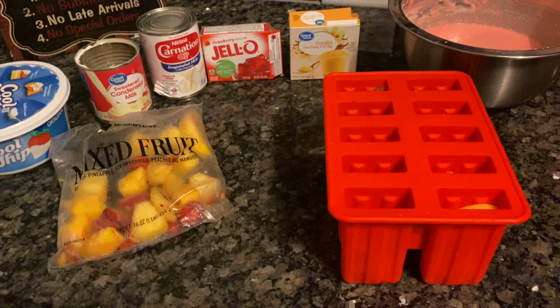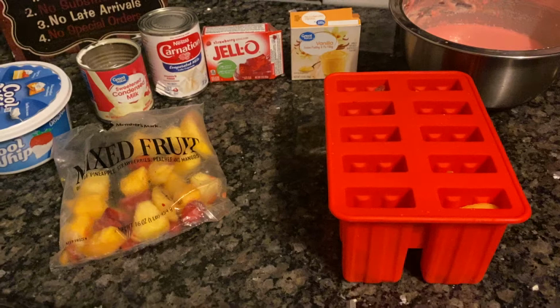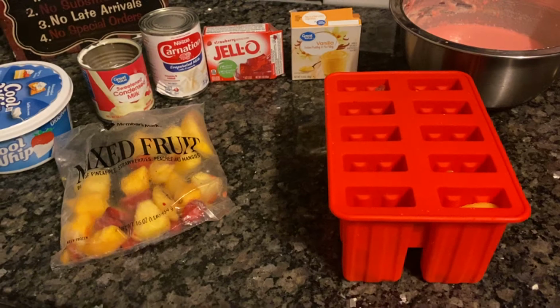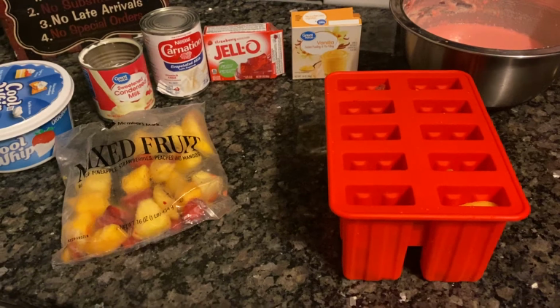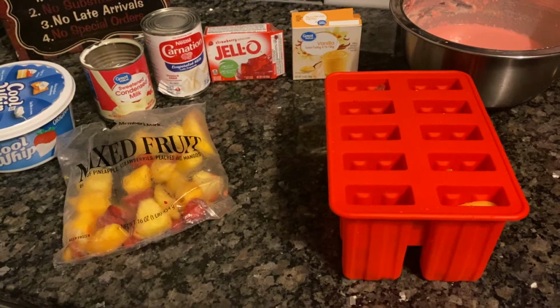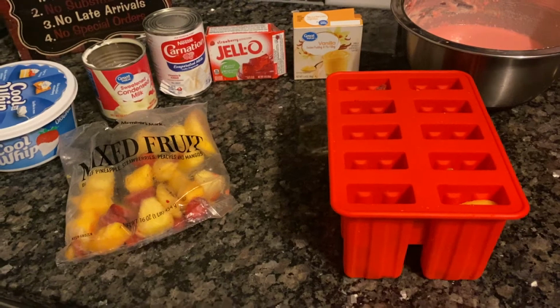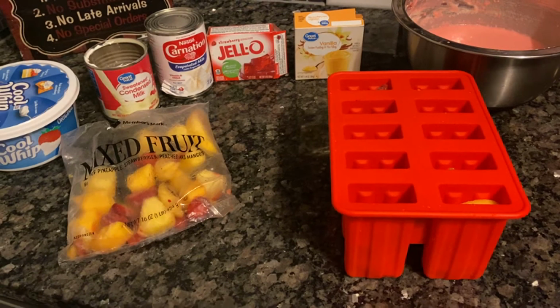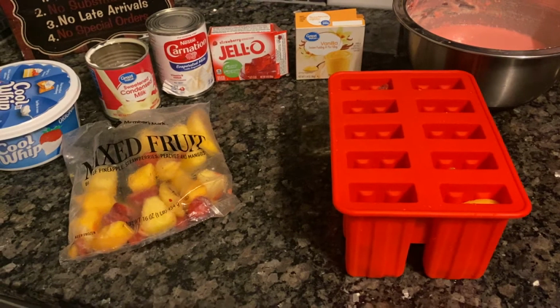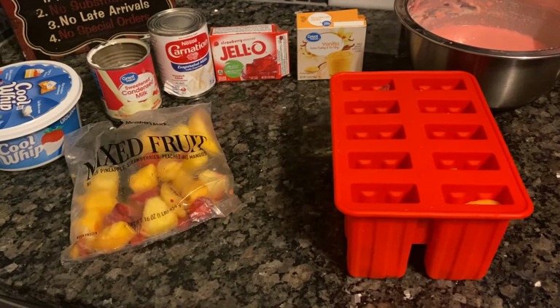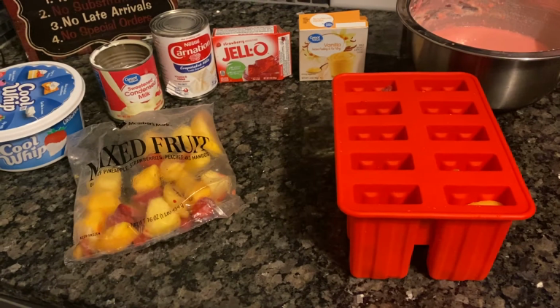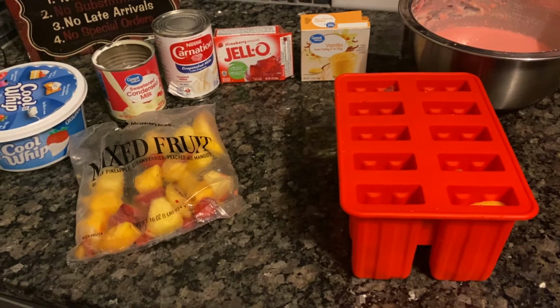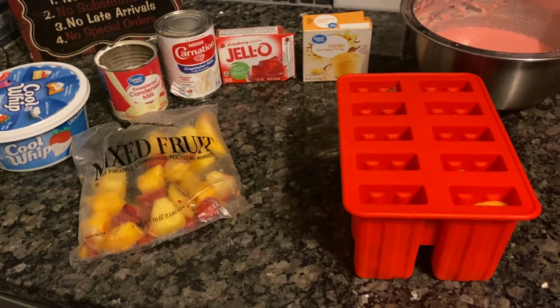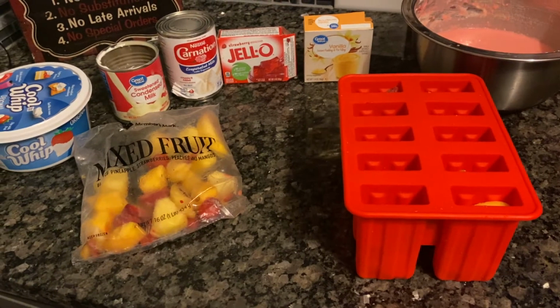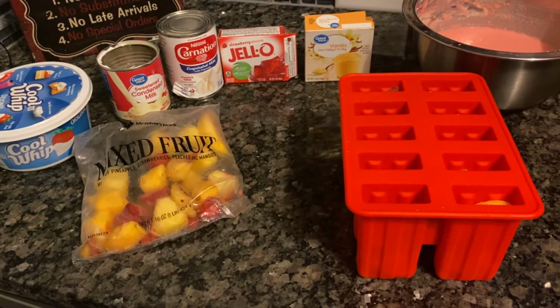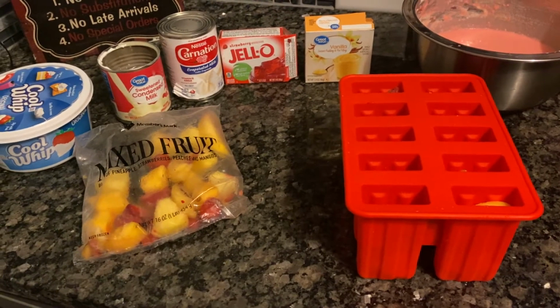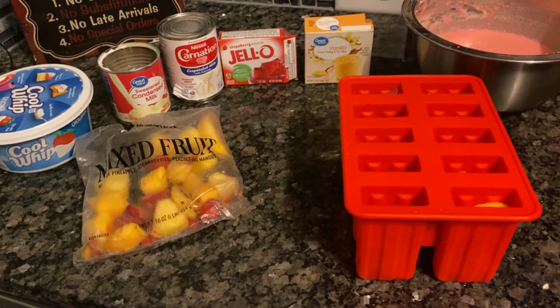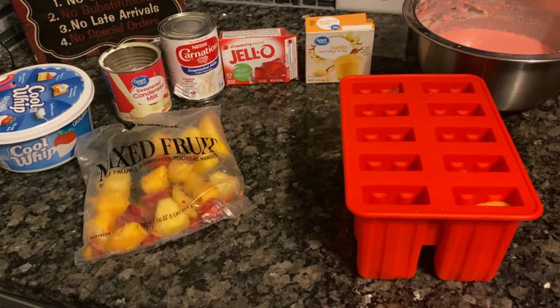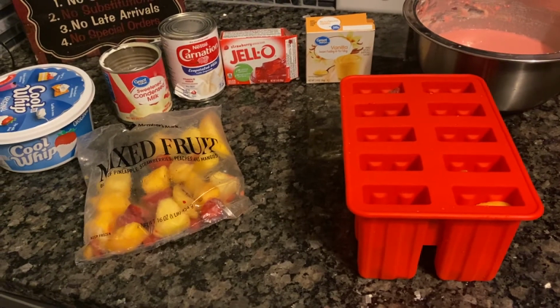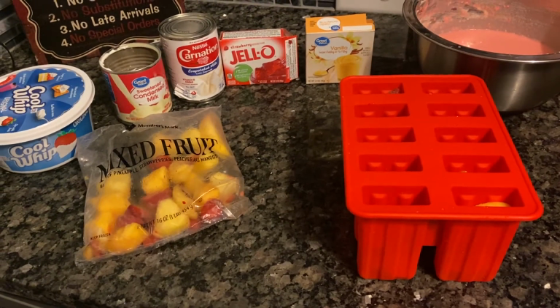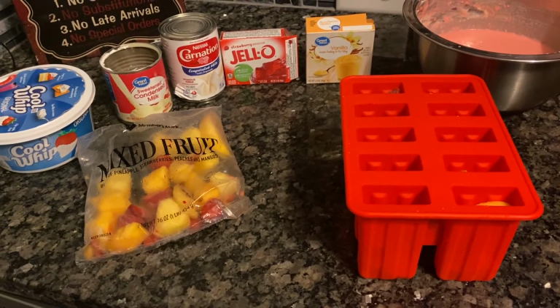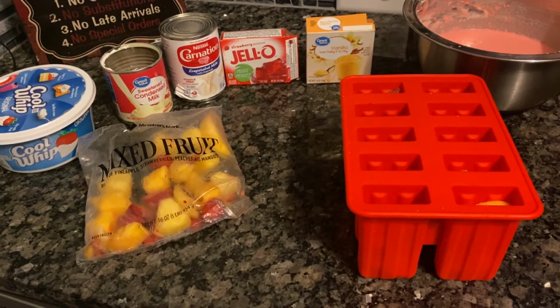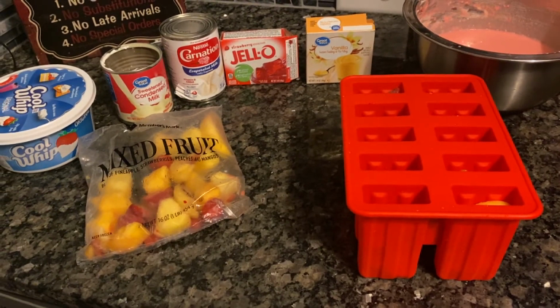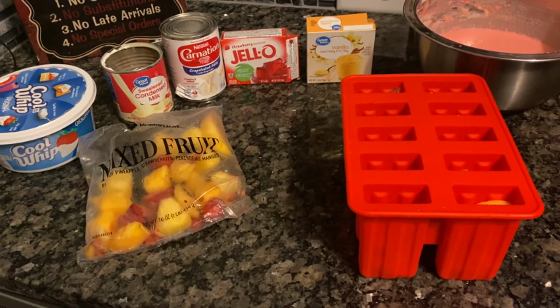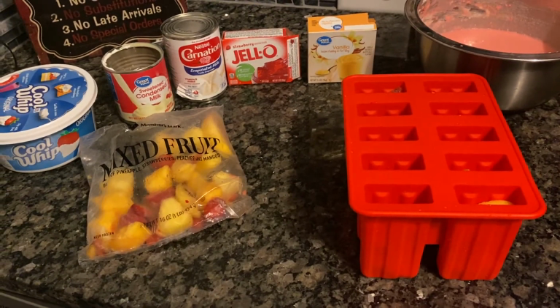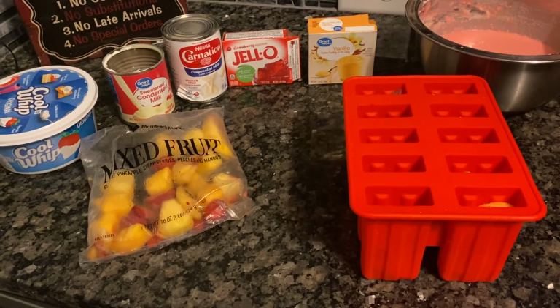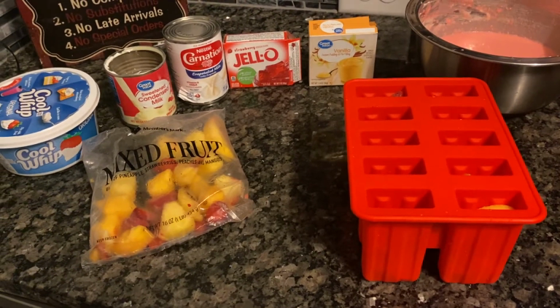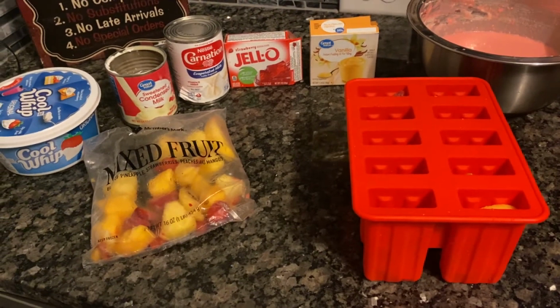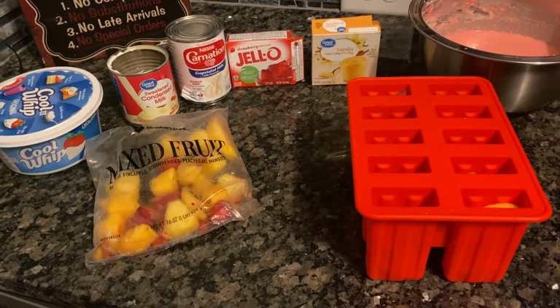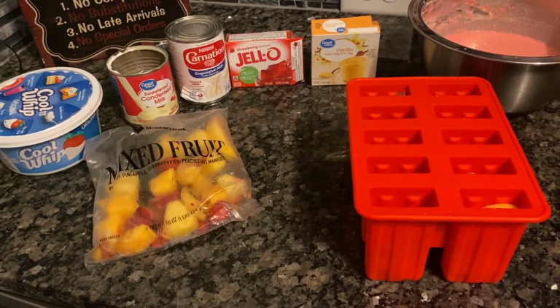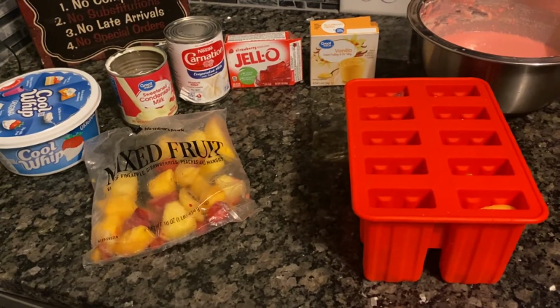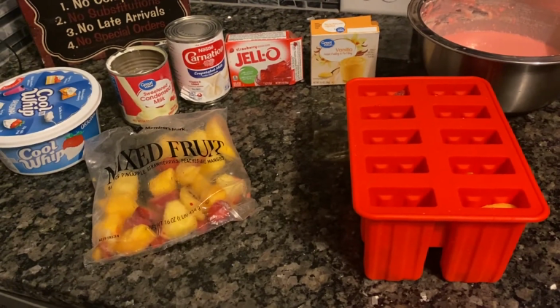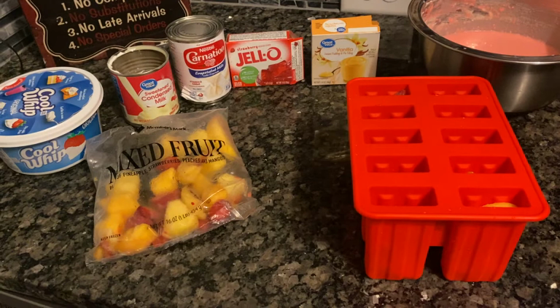Hello everybody, welcome to my channel, the cooking website. Today I will teach you guys how to make ice cream in a mold.